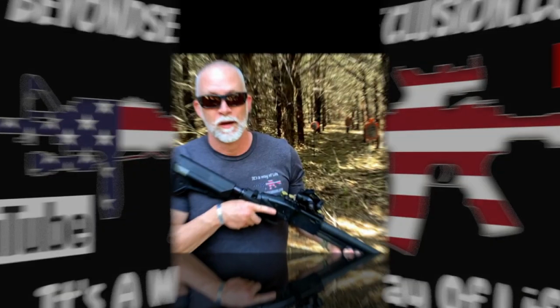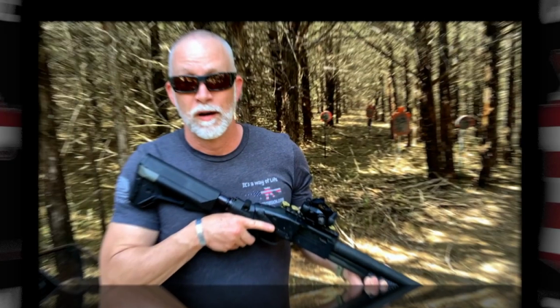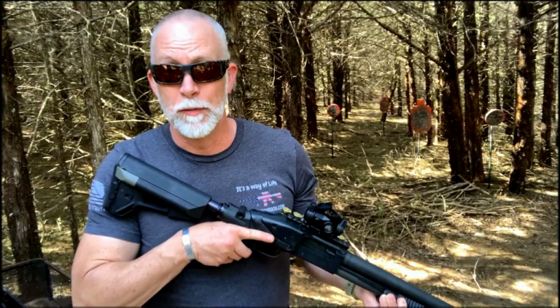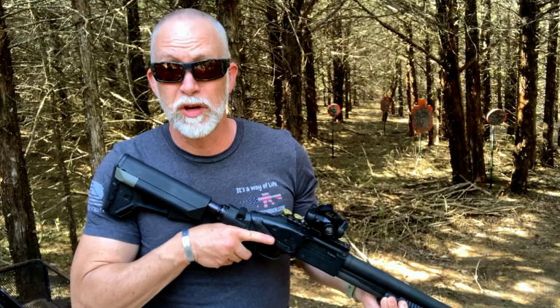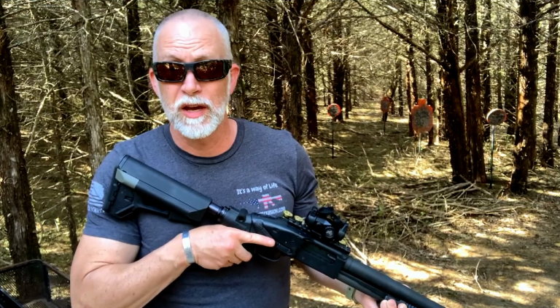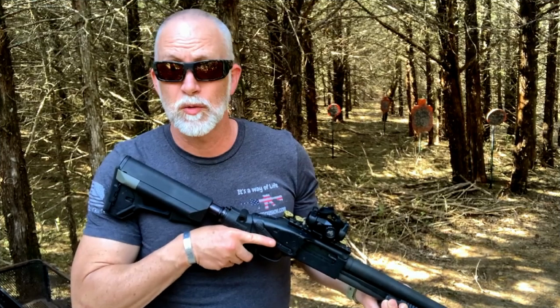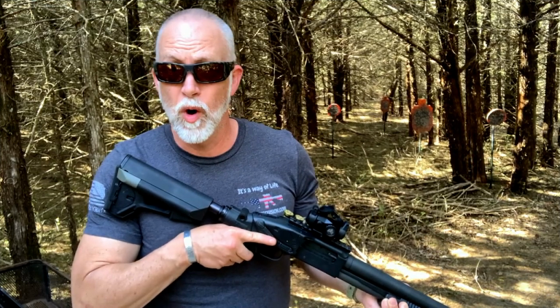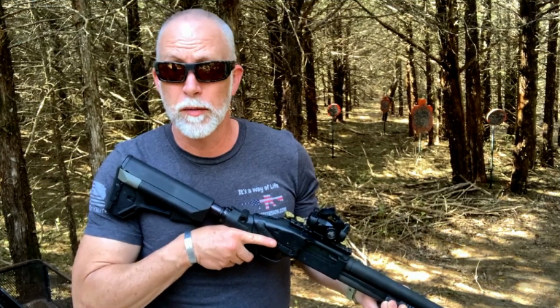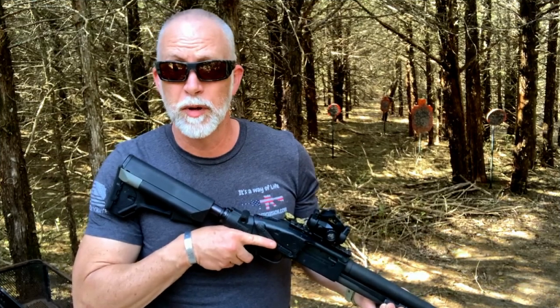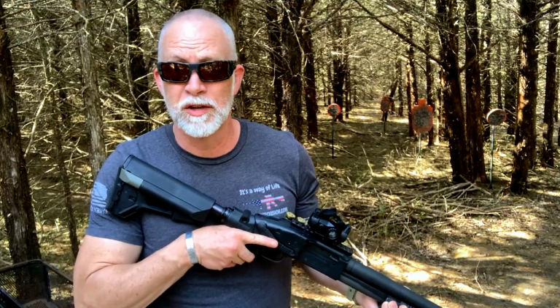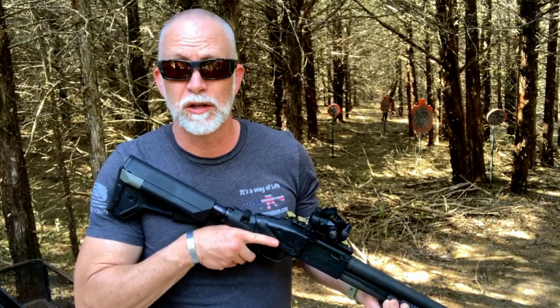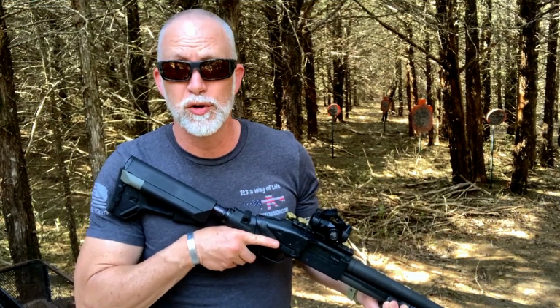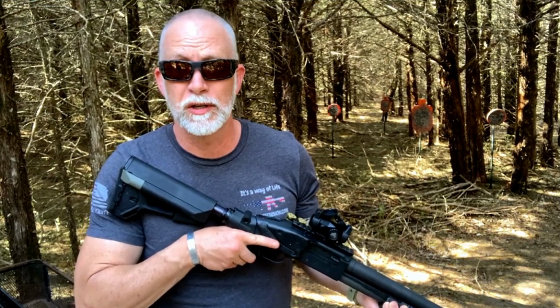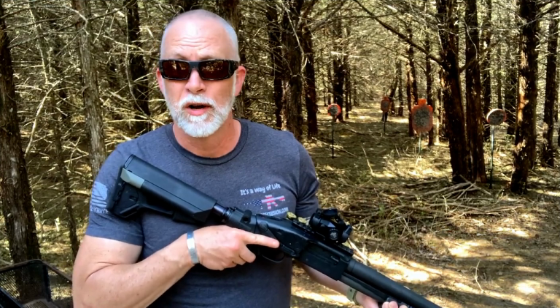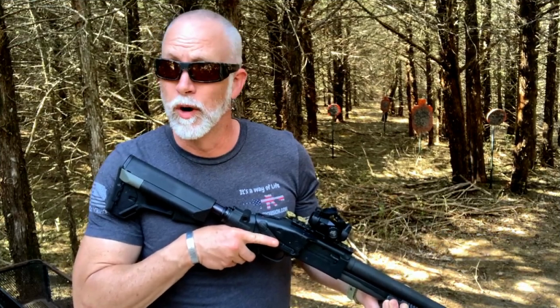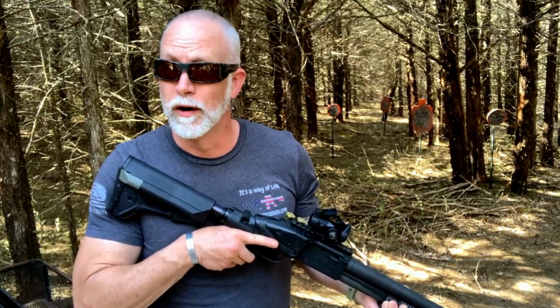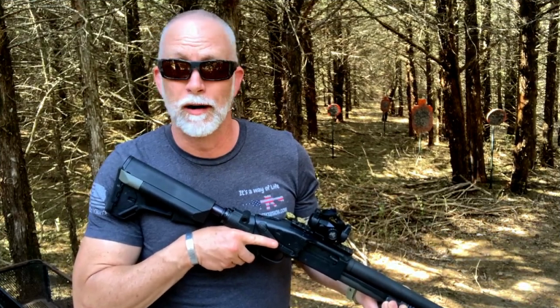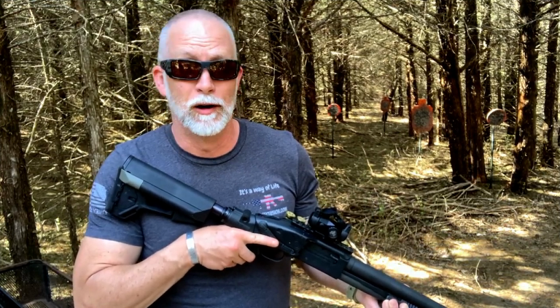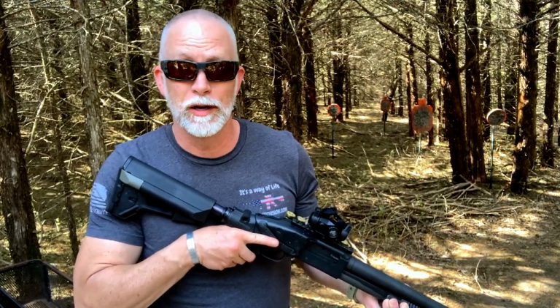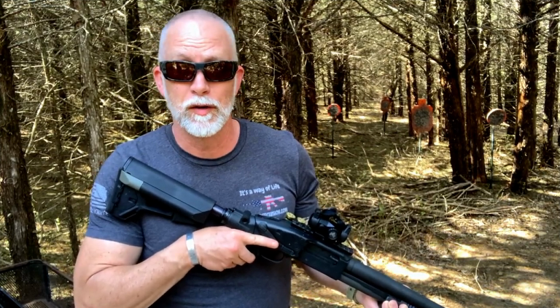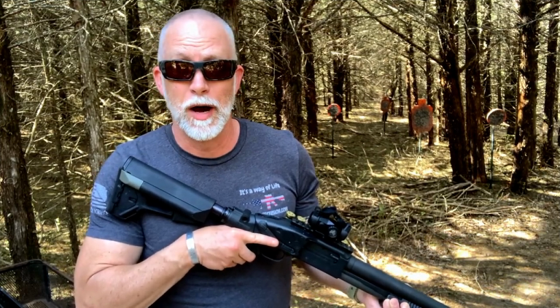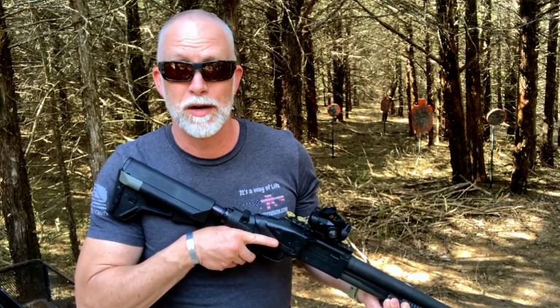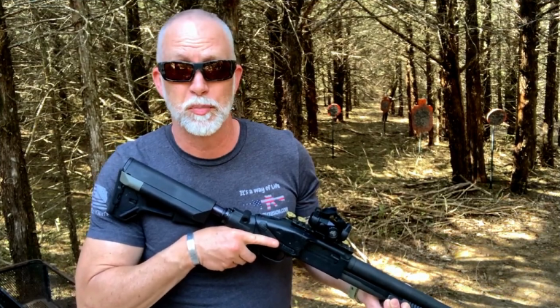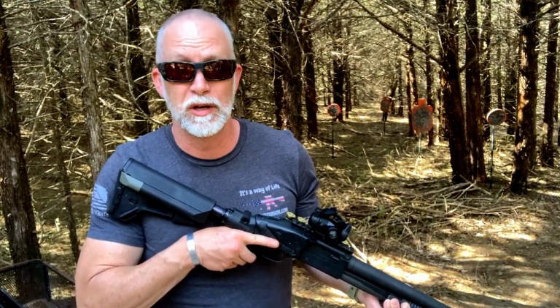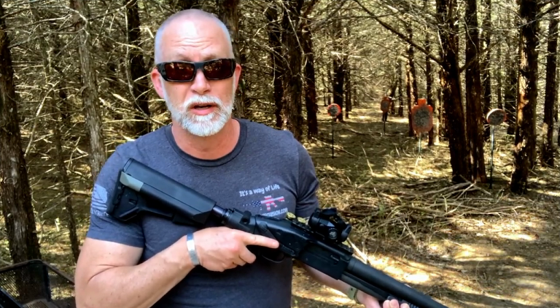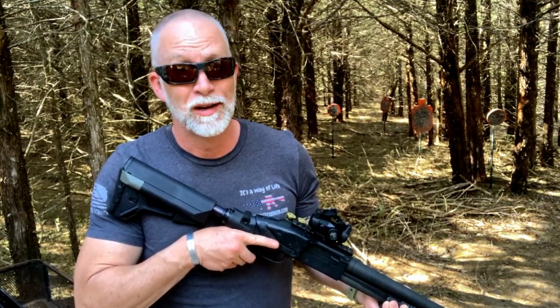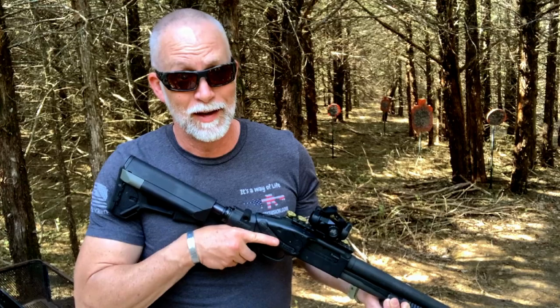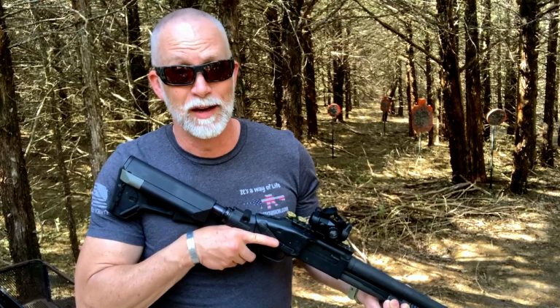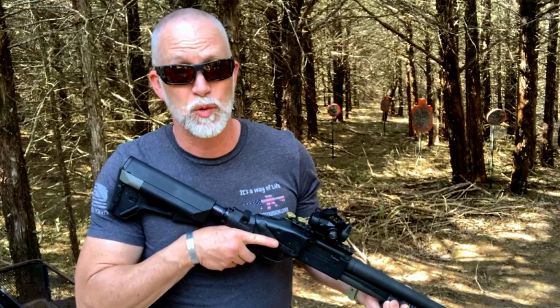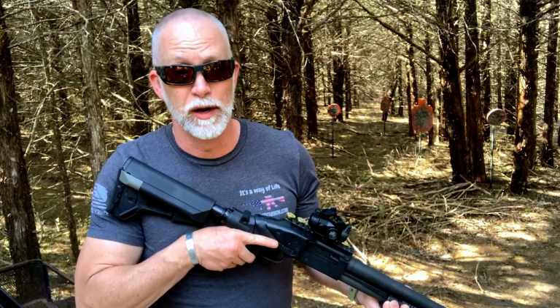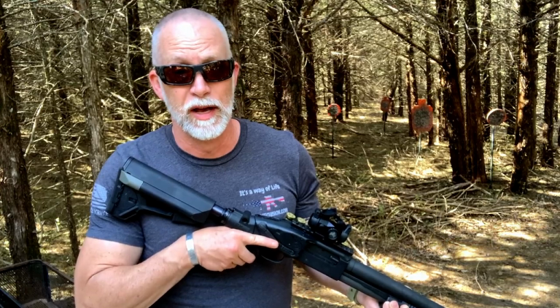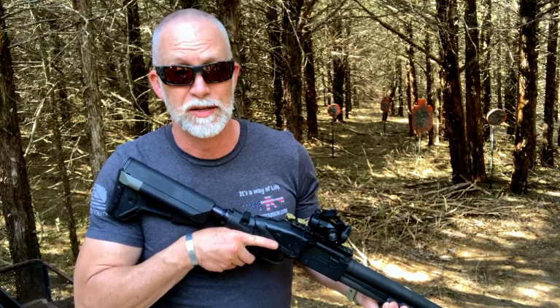I'm Drew Case. Welcome to Beyond Seclusion where I only give you my honest opinion — it is what it is.